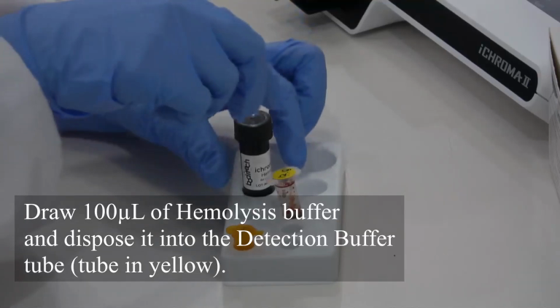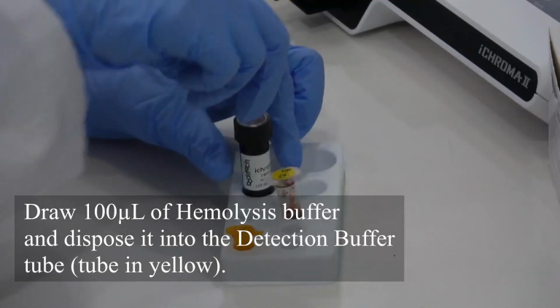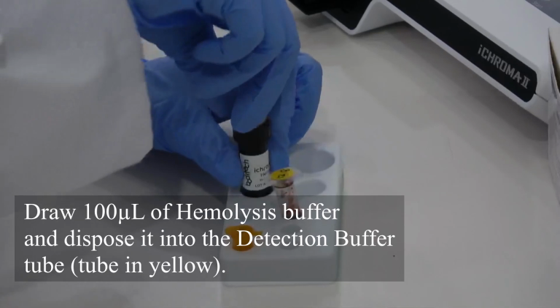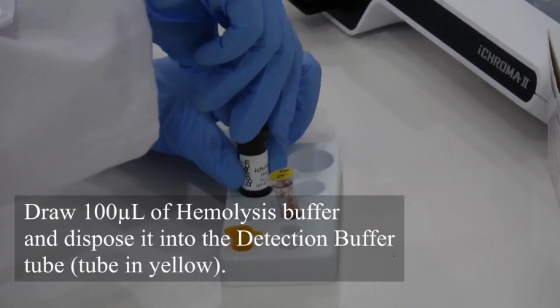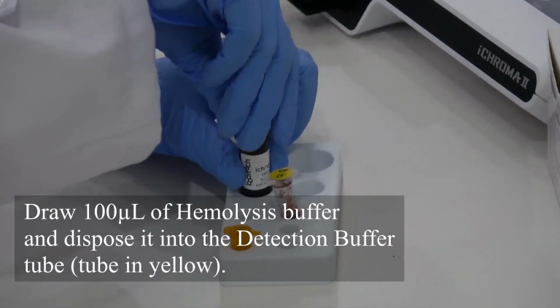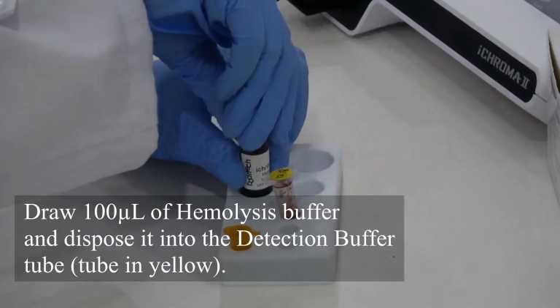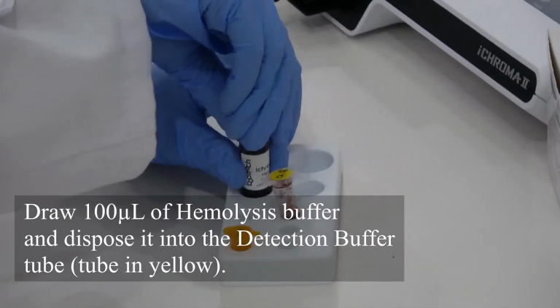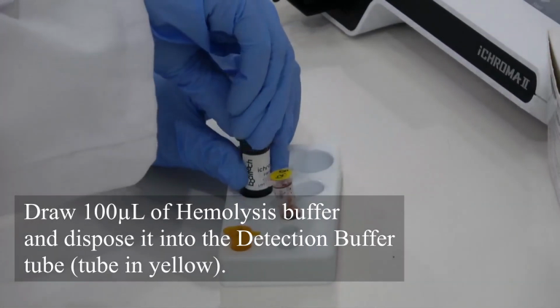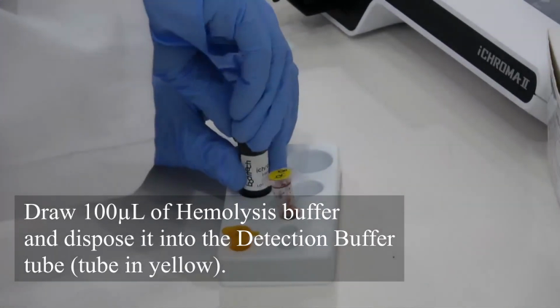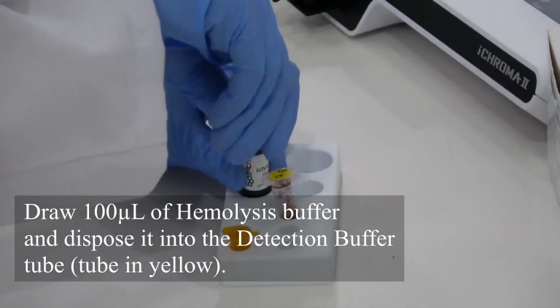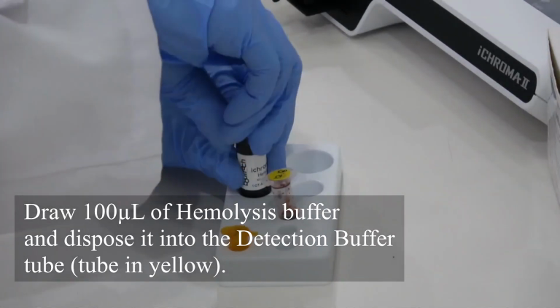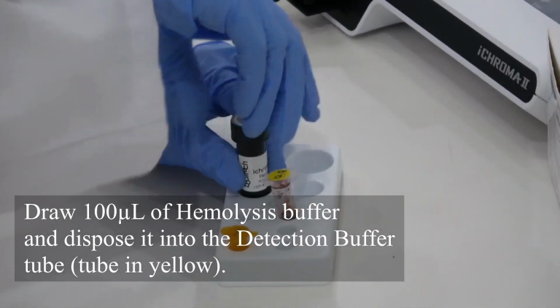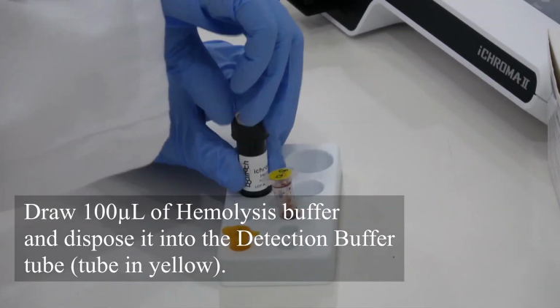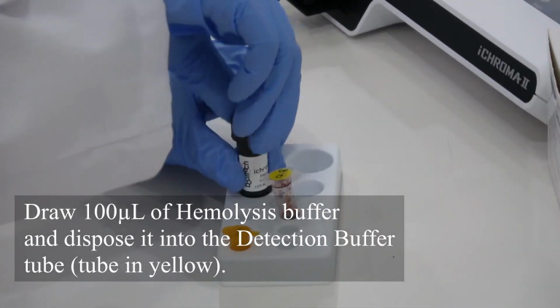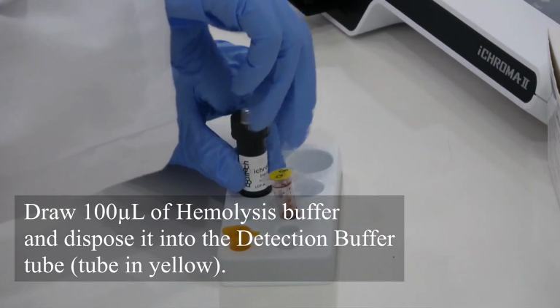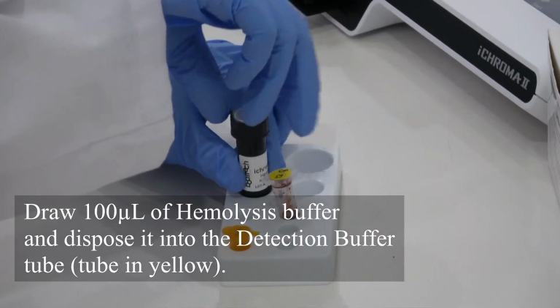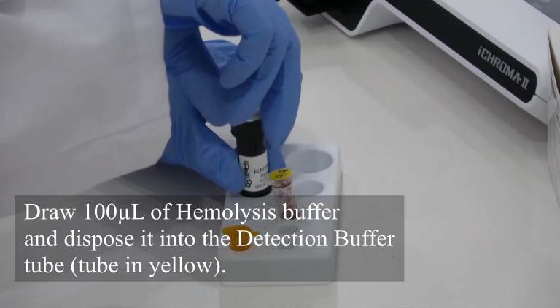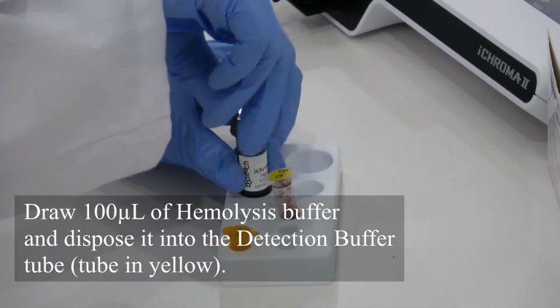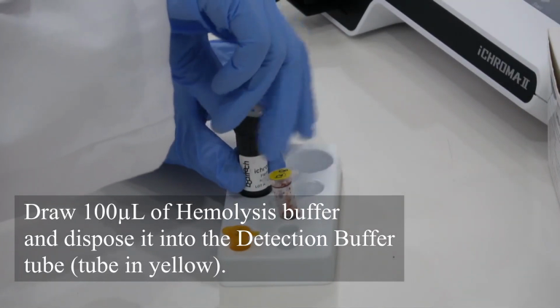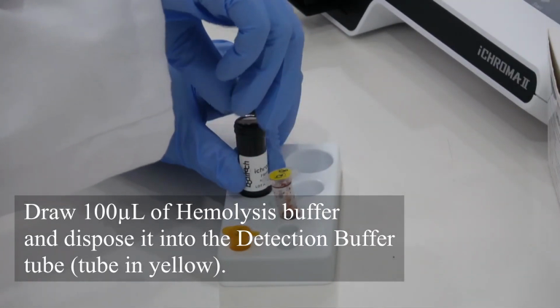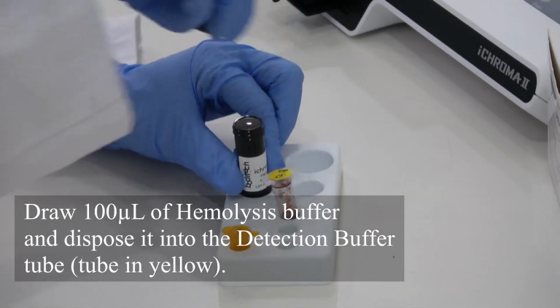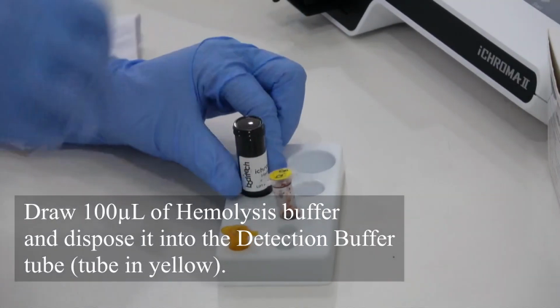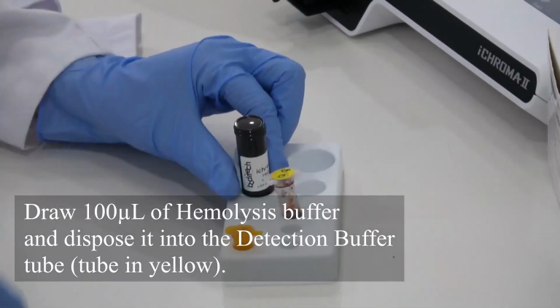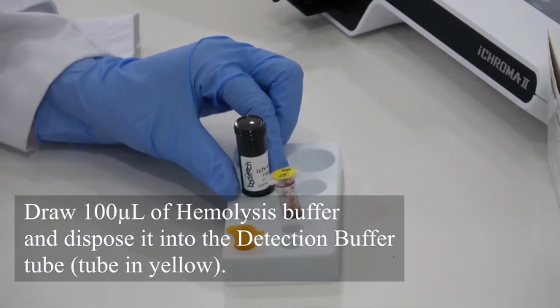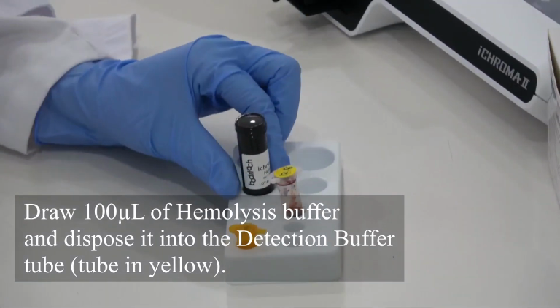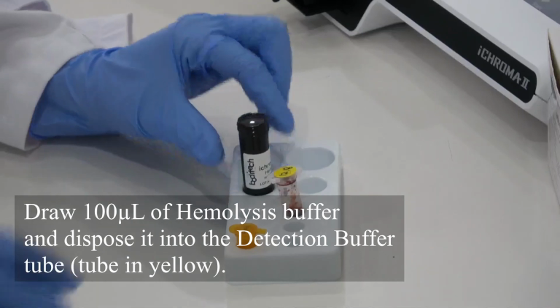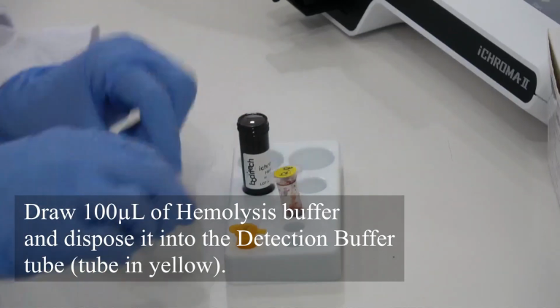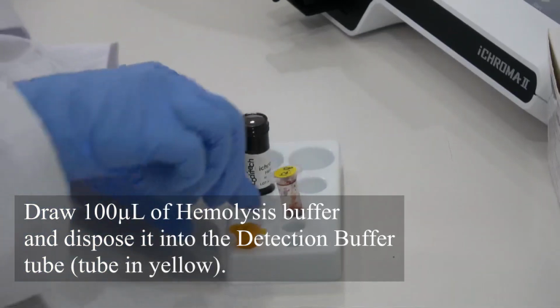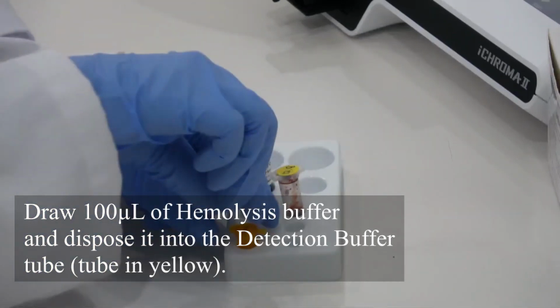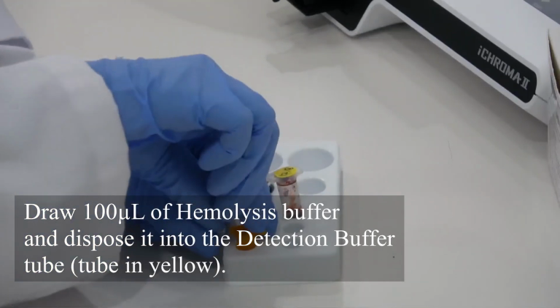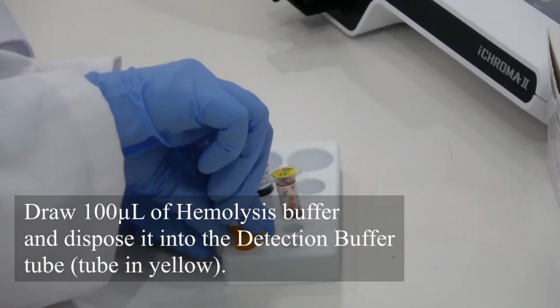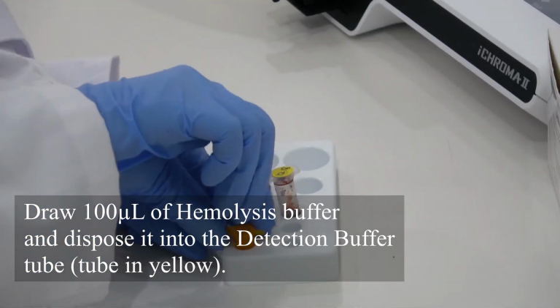Draw 100 microliters of hemolysis buffer and dispose it into the detection buffer tube.